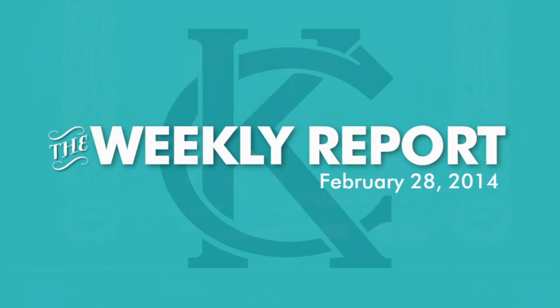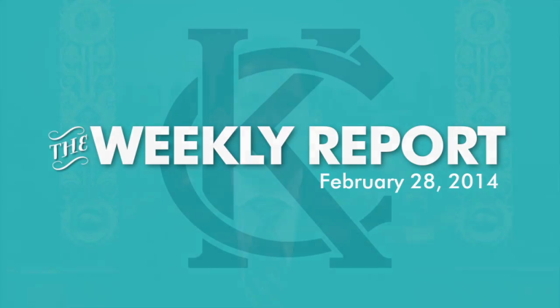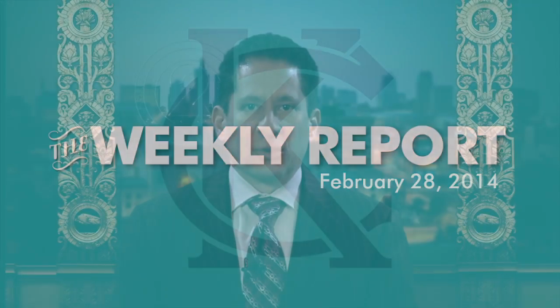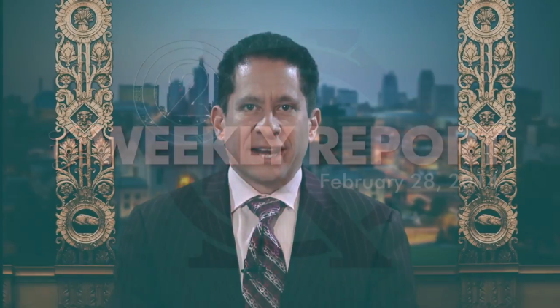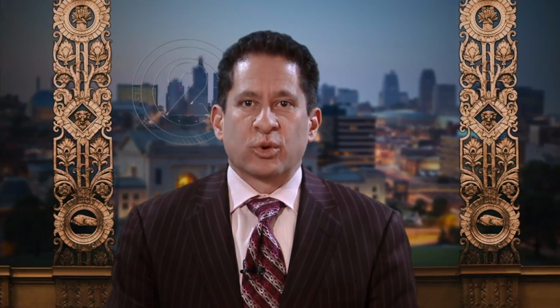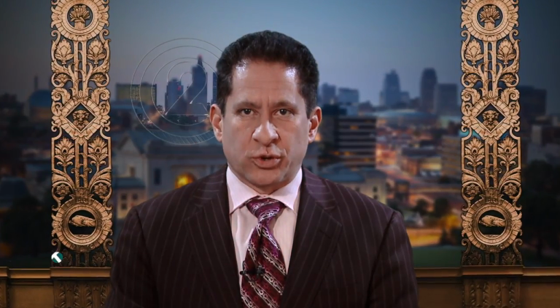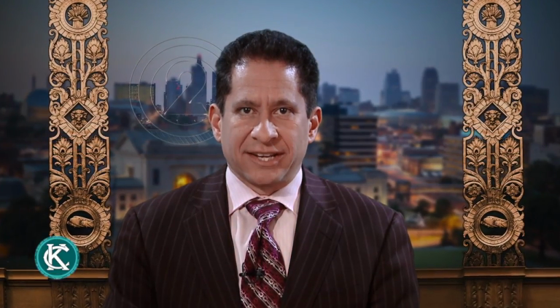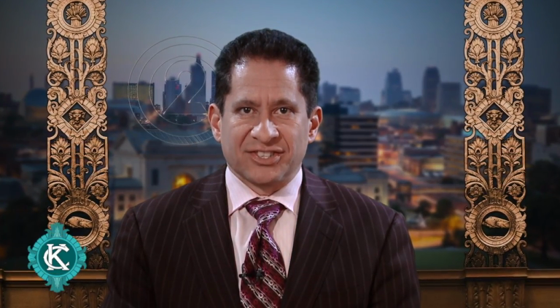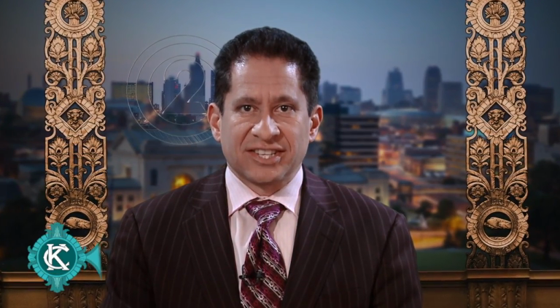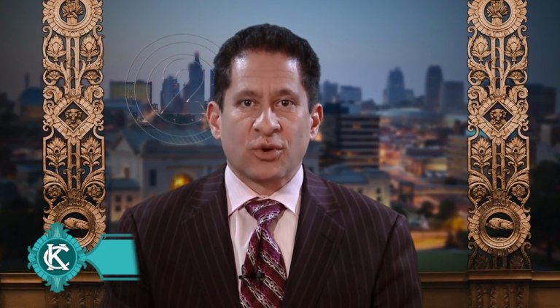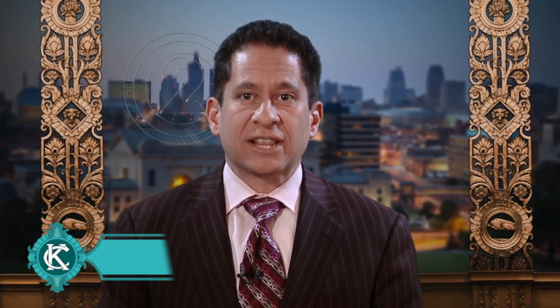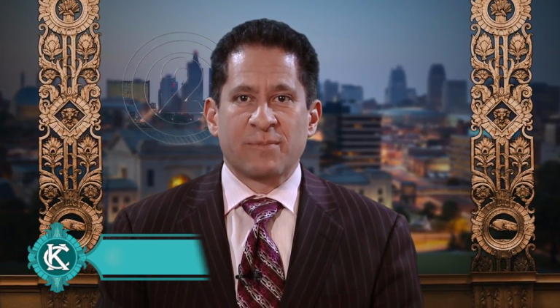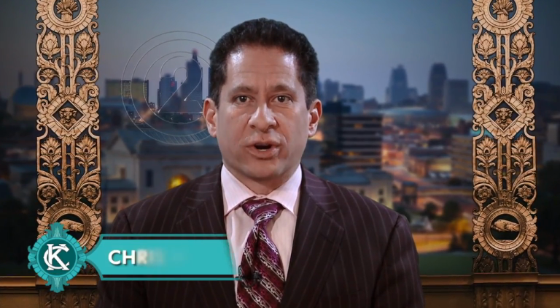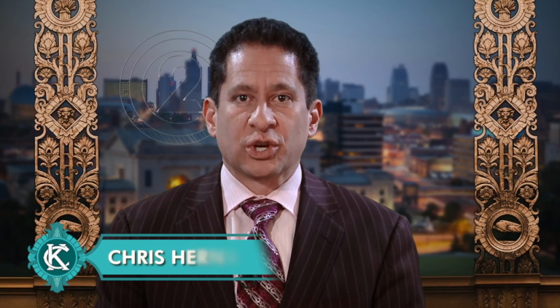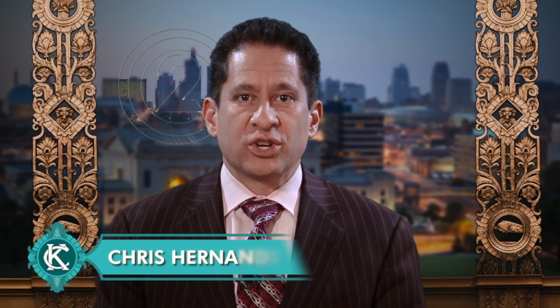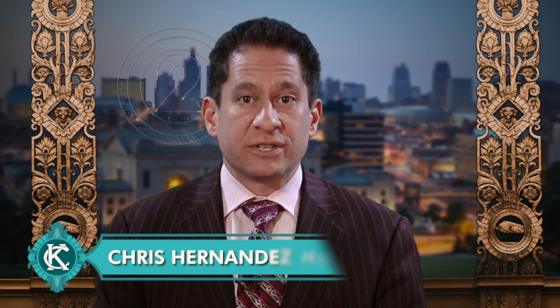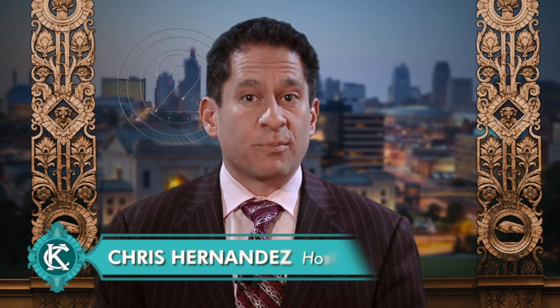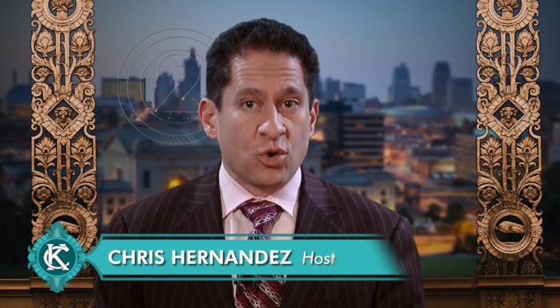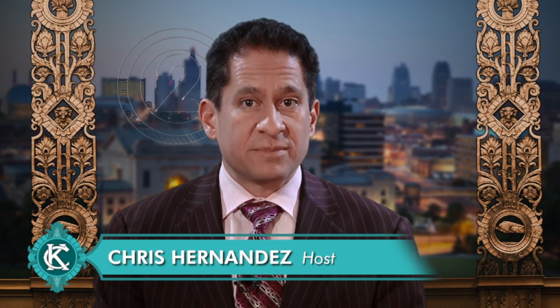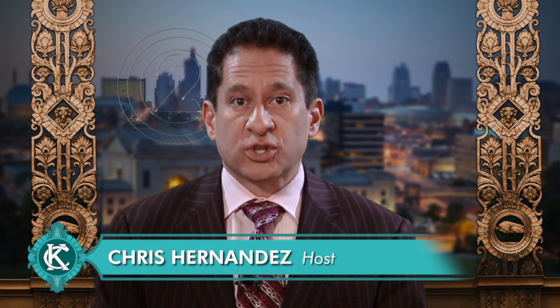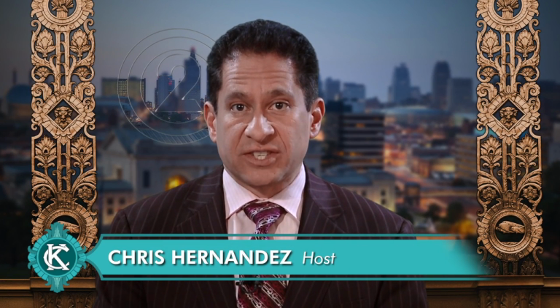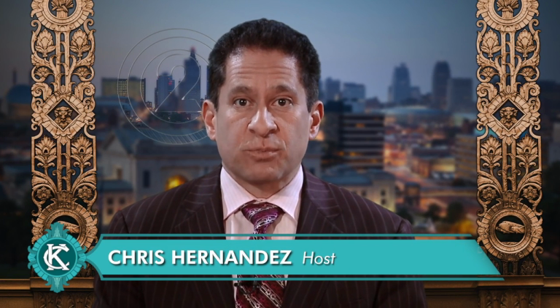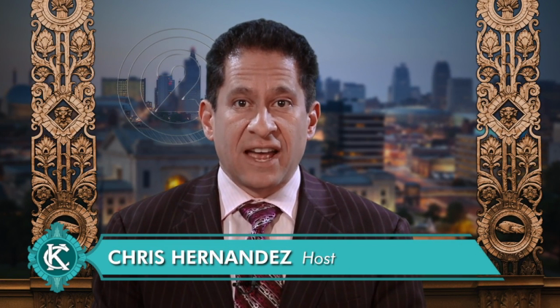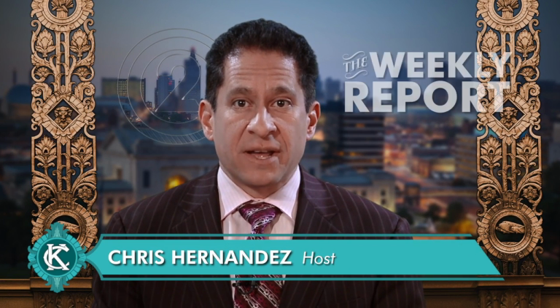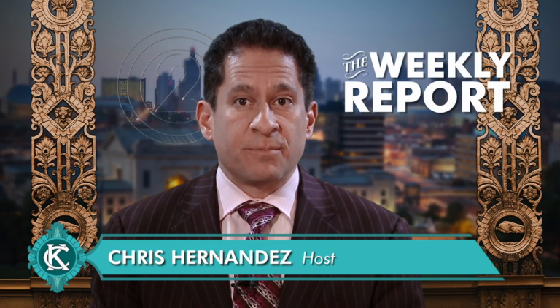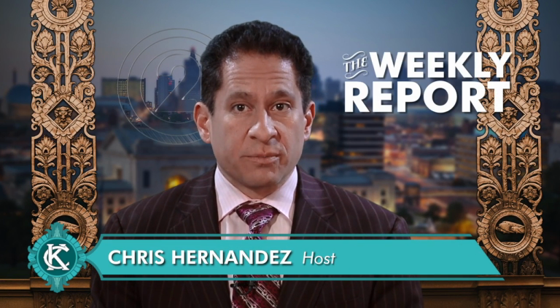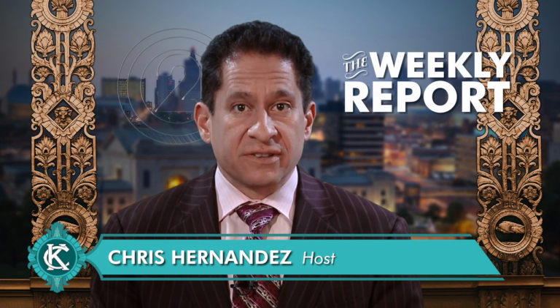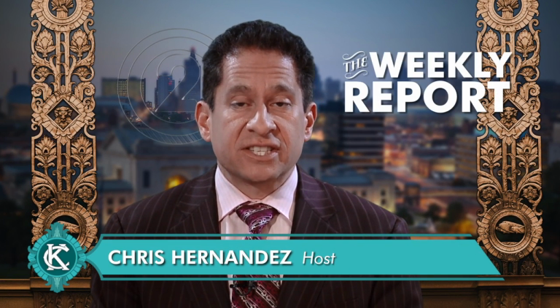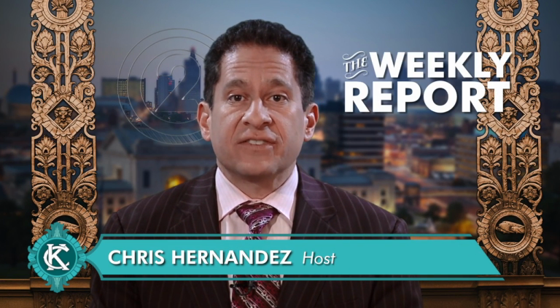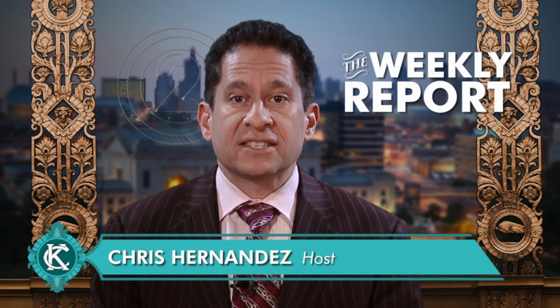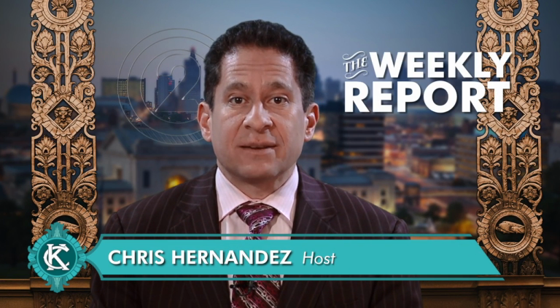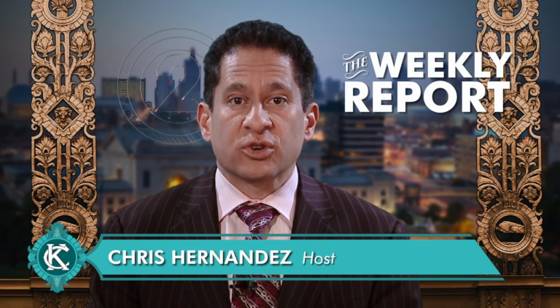Hi everyone, I'm Chris Hernandez. This is the Weekly Report, a look at news about programs and services provided by the departments of the city of Kansas City, Missouri.